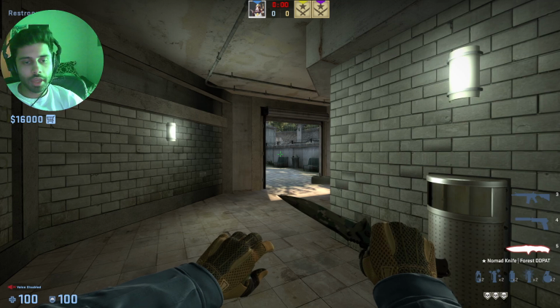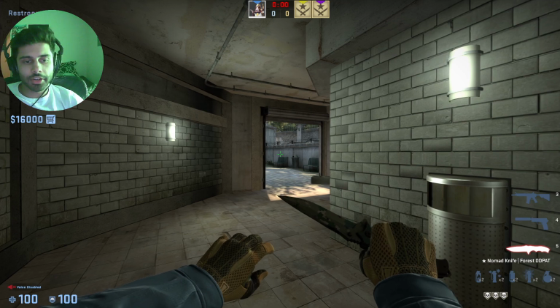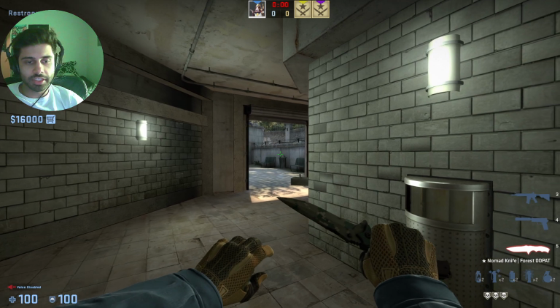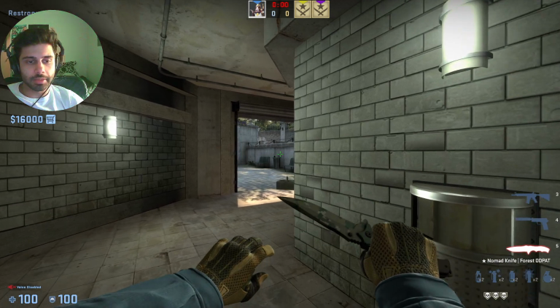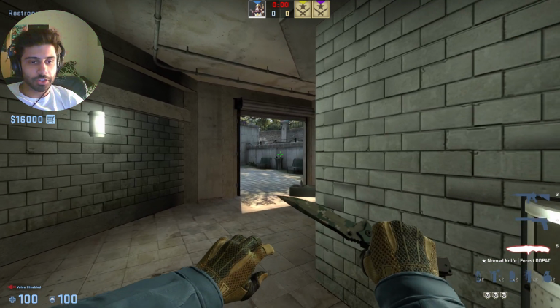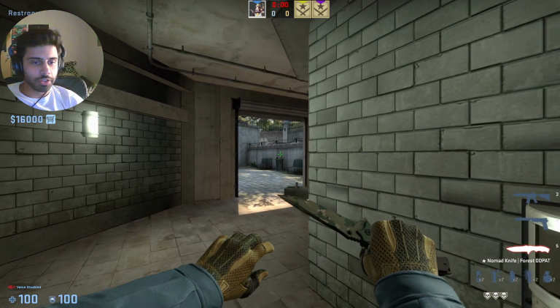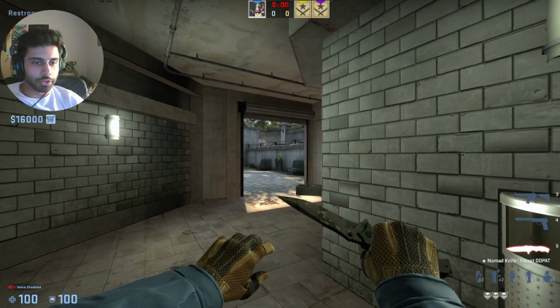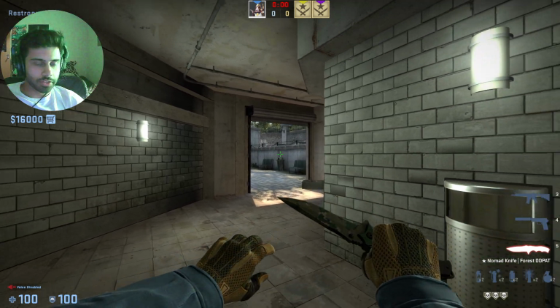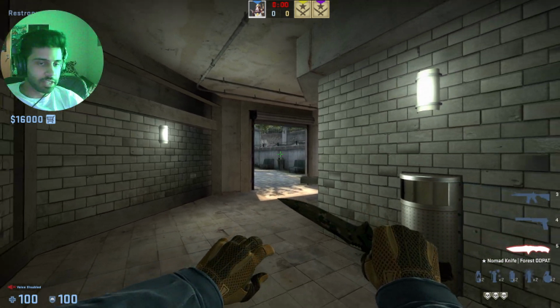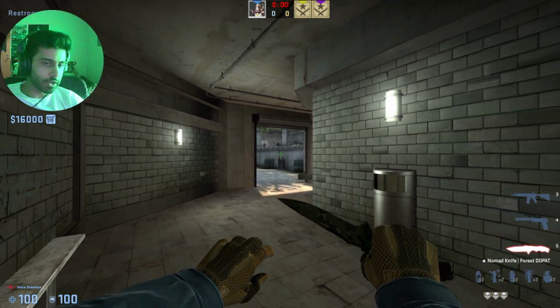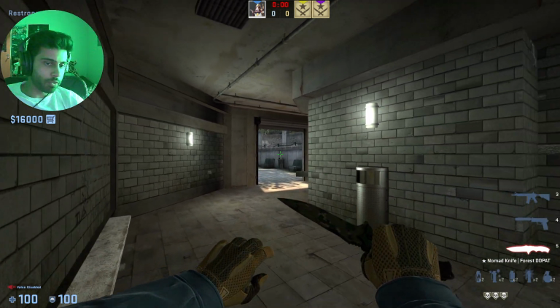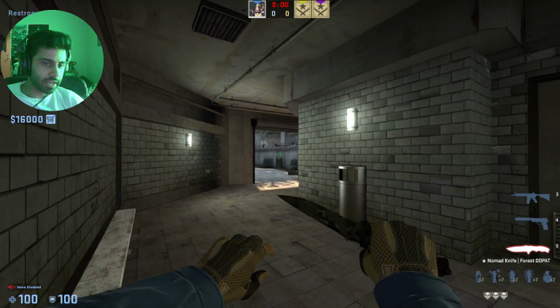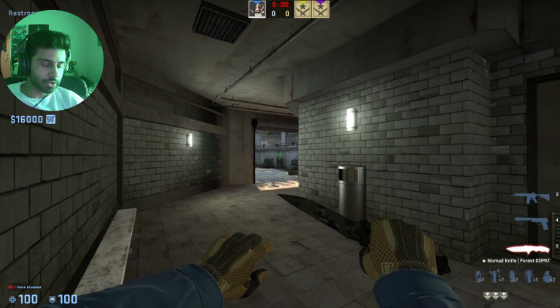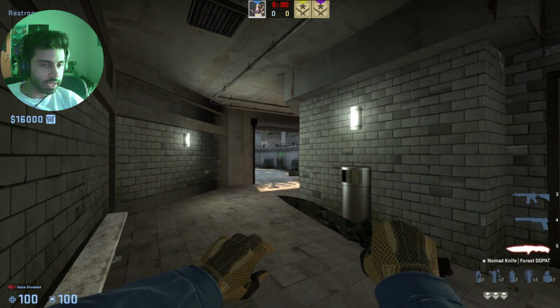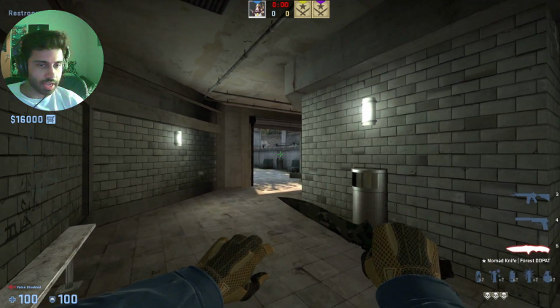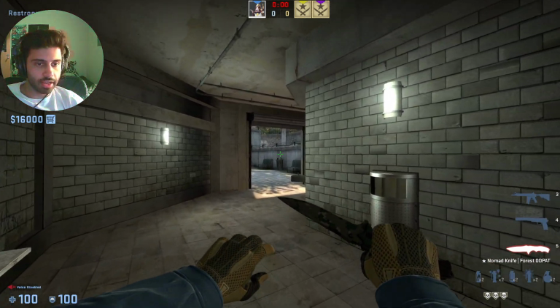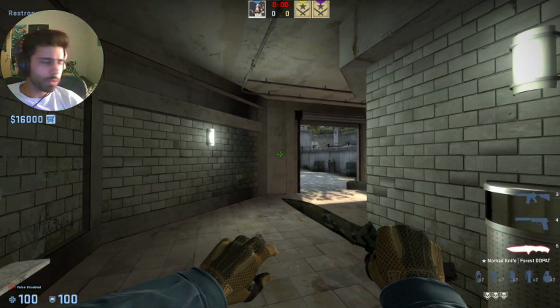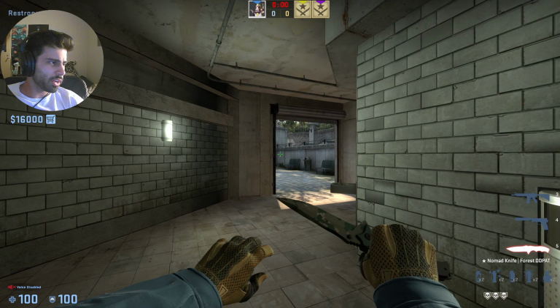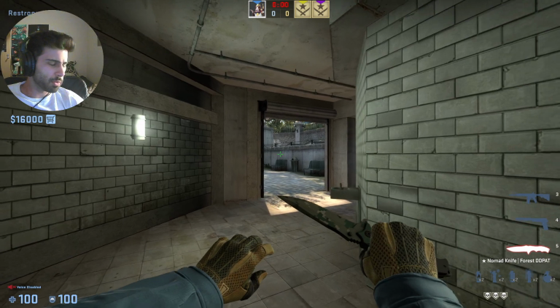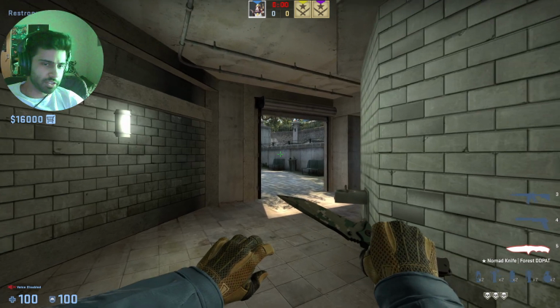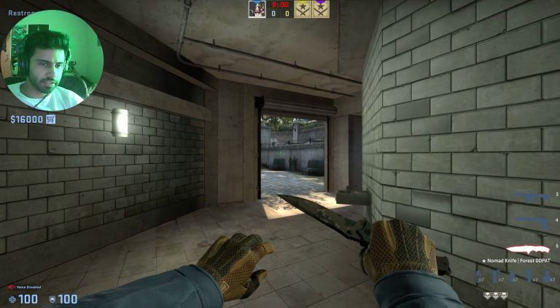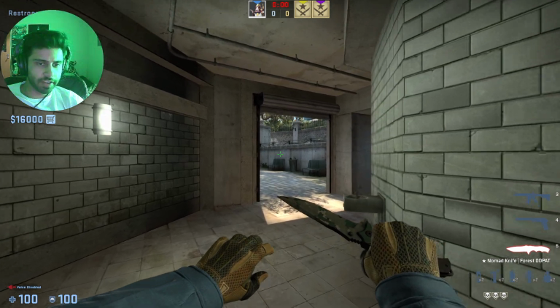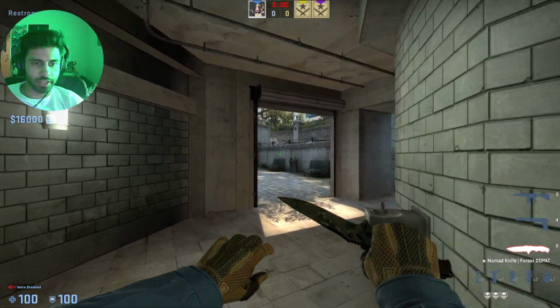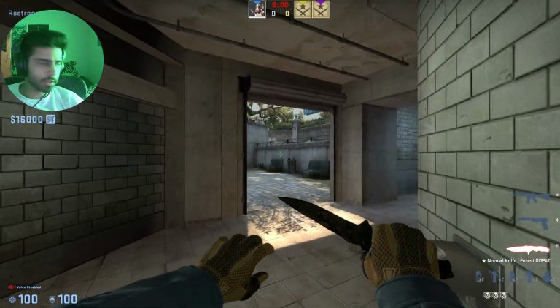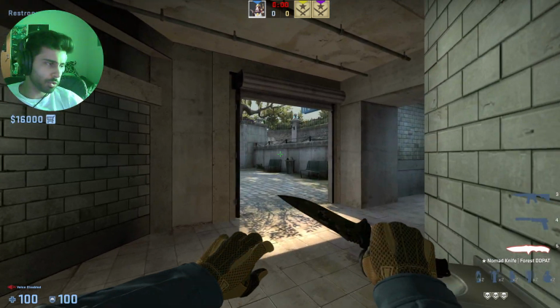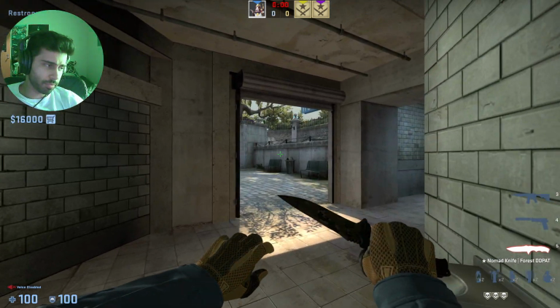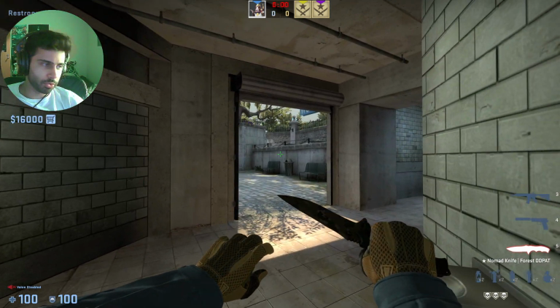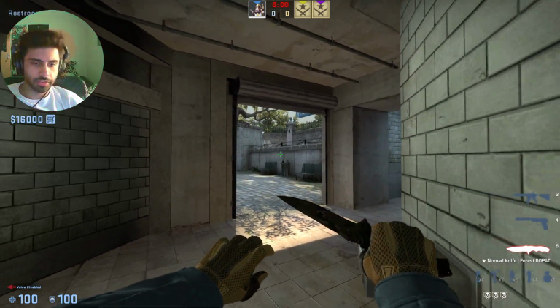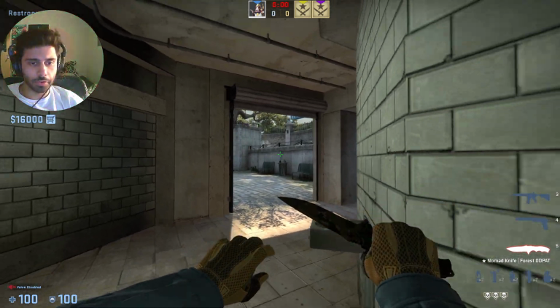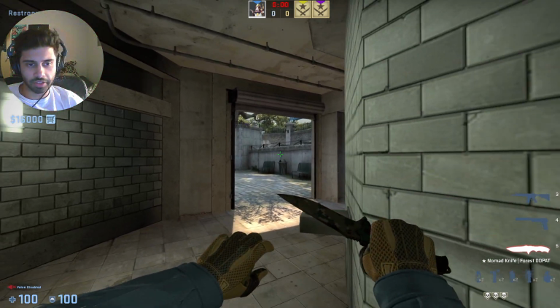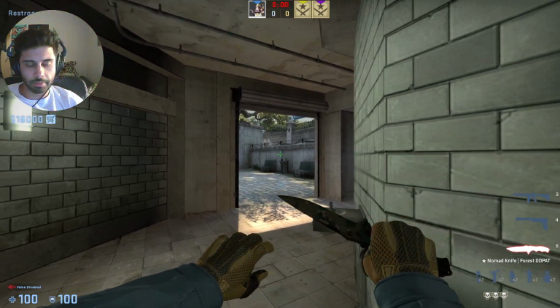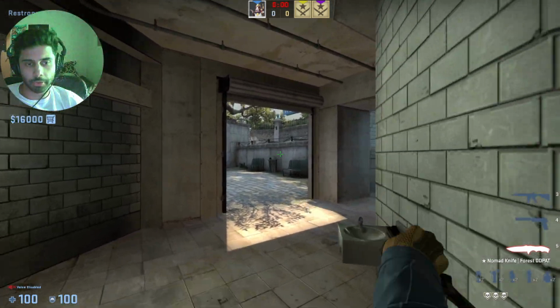Here's a deep HE you can use on CT side overpass on A side without exposing yourself to a fountain. The pros have been throwing this for a long time, by the way.